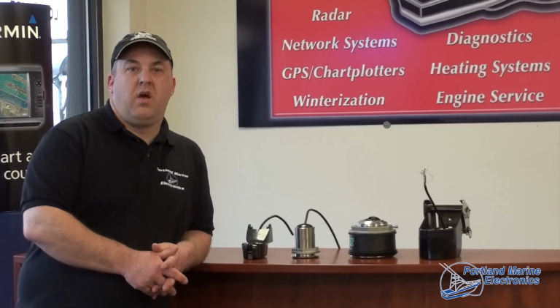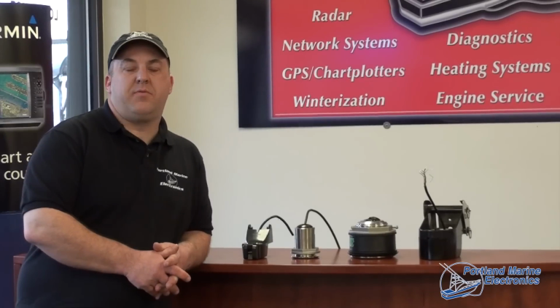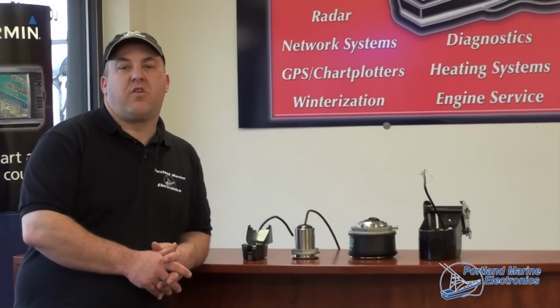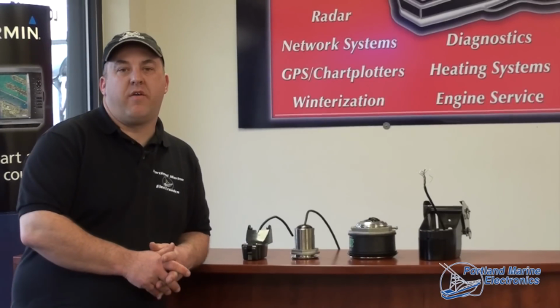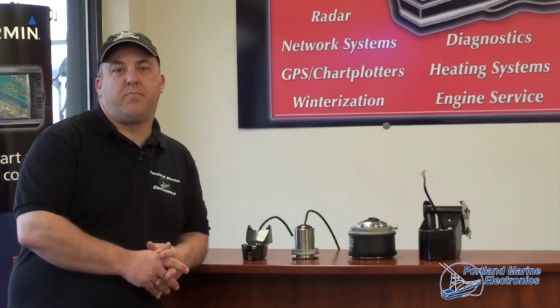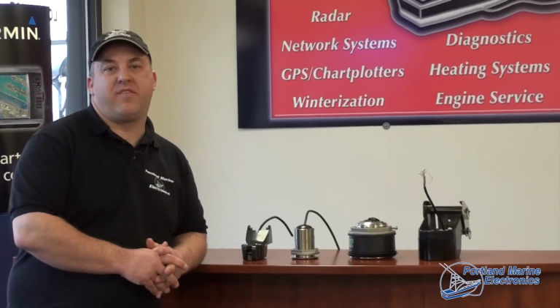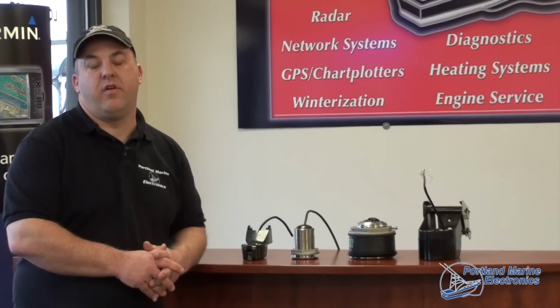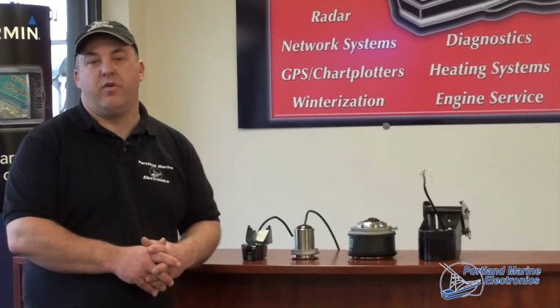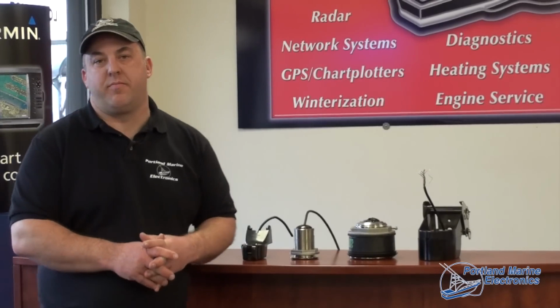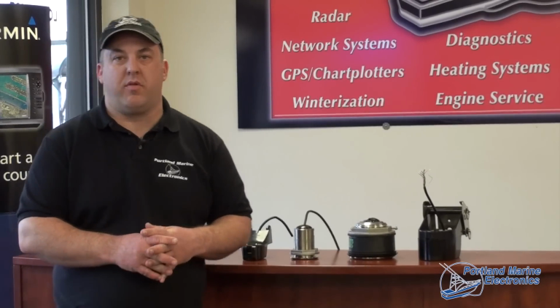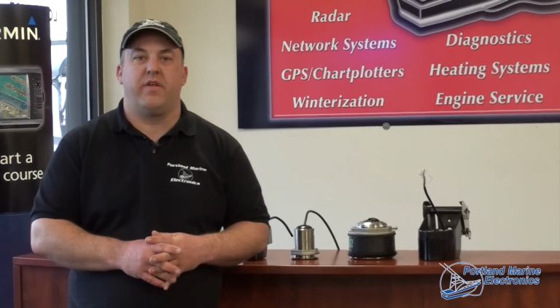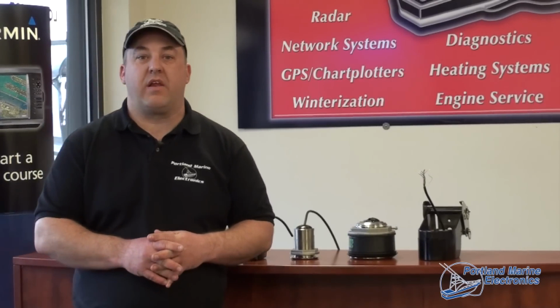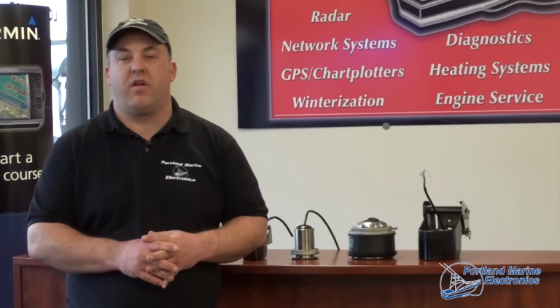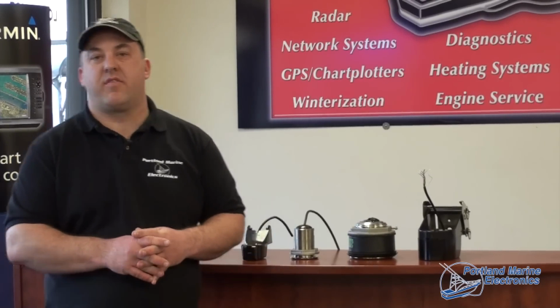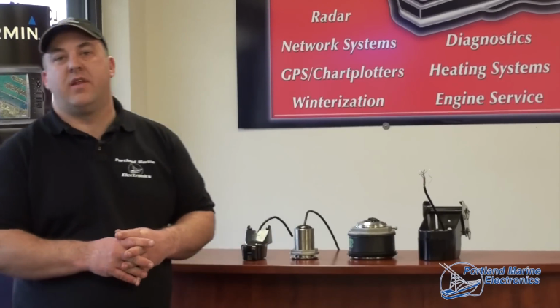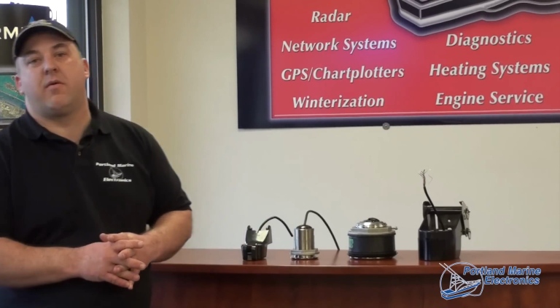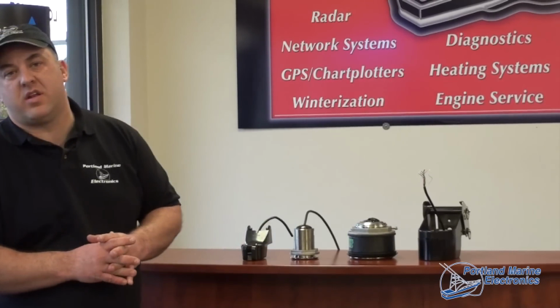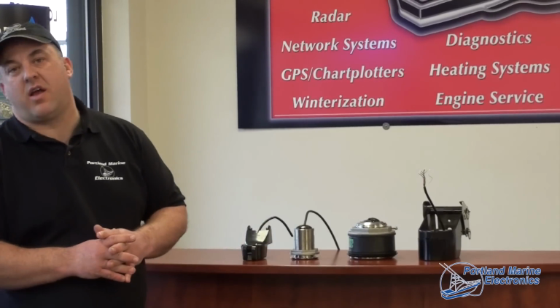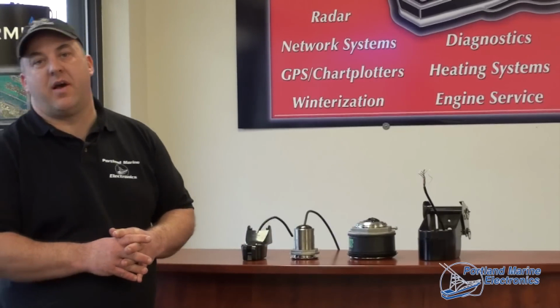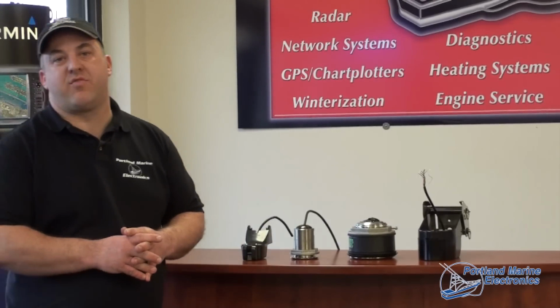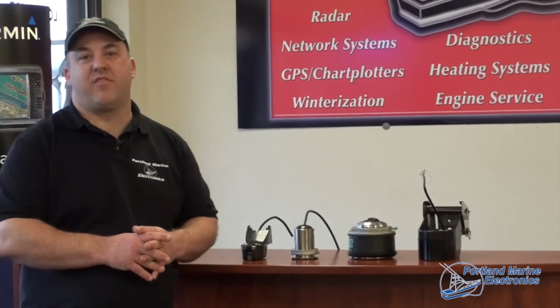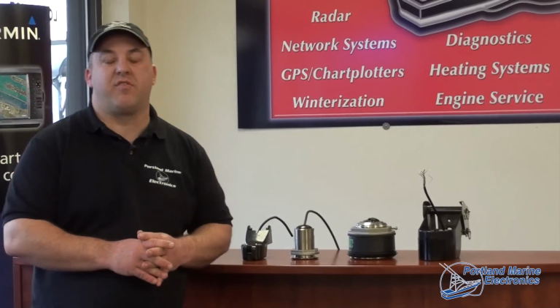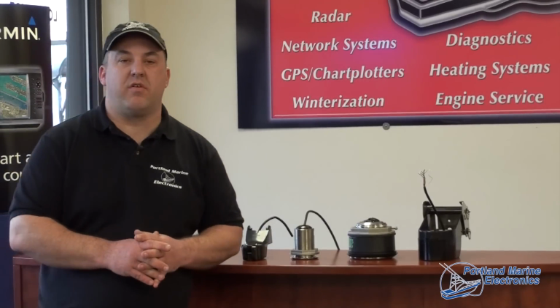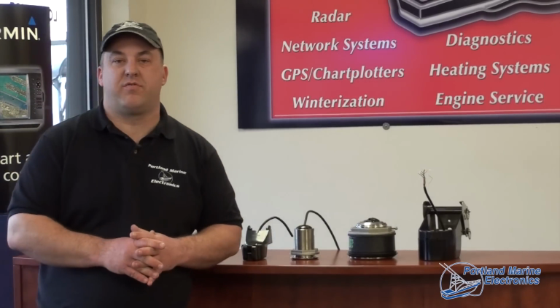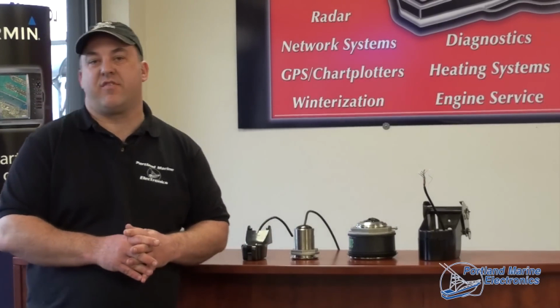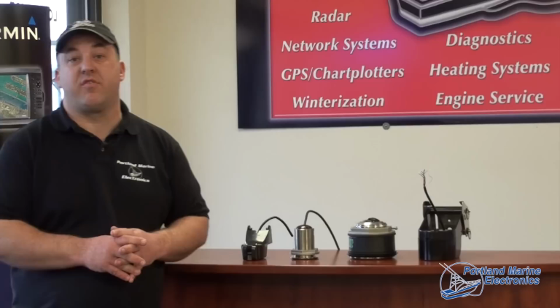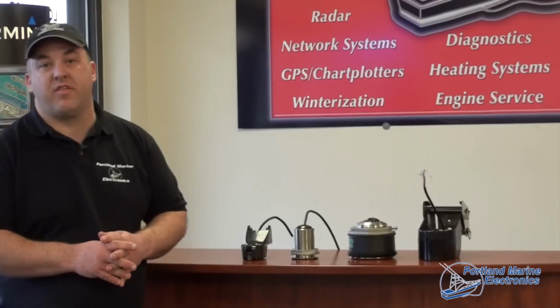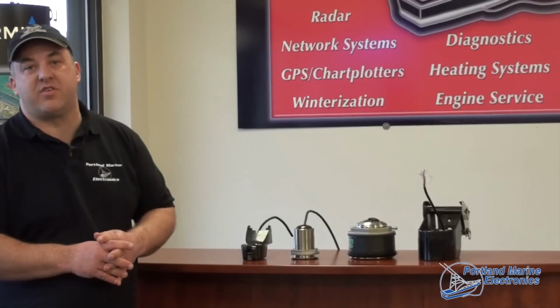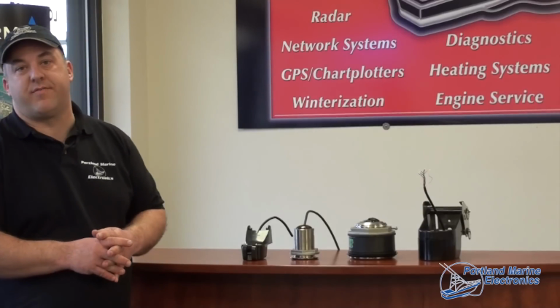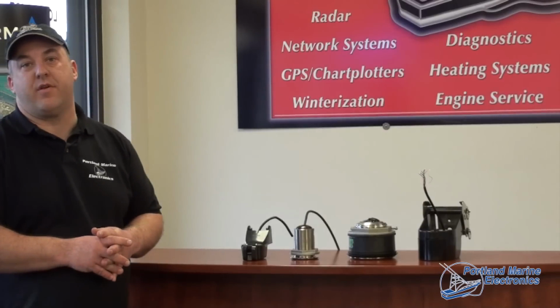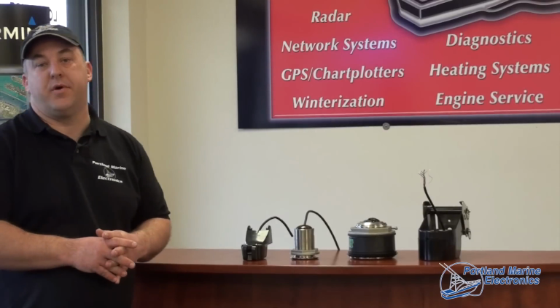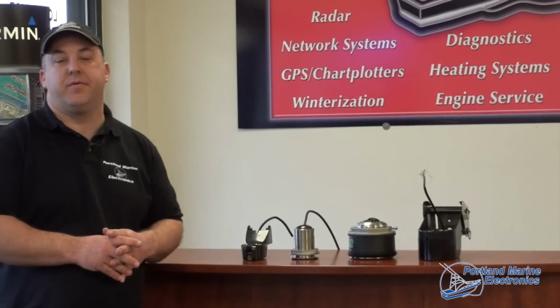I'm Todd Carver, president and owner of Portland Marine Electronics. Today we're going to talk about transducer selection for your boat.